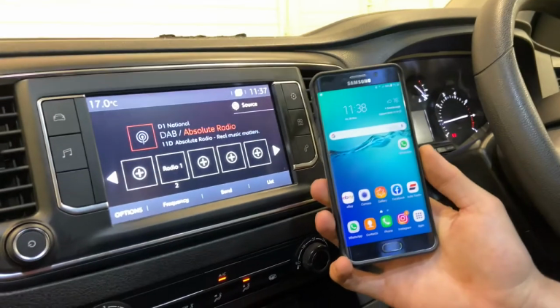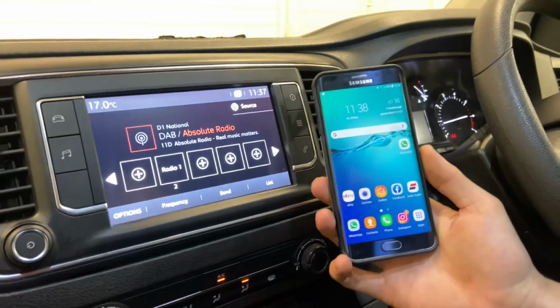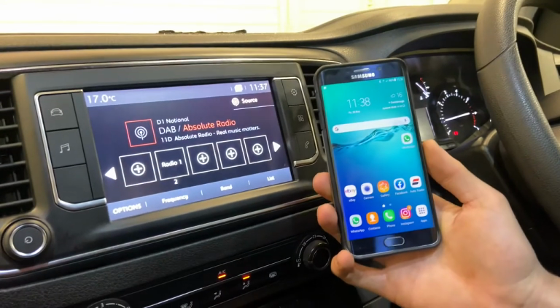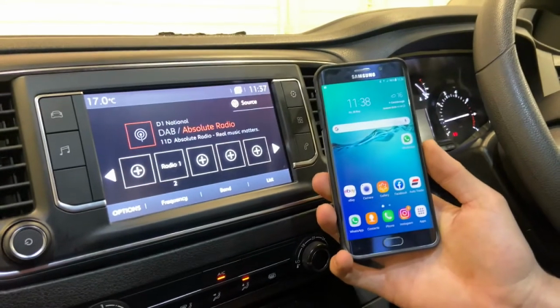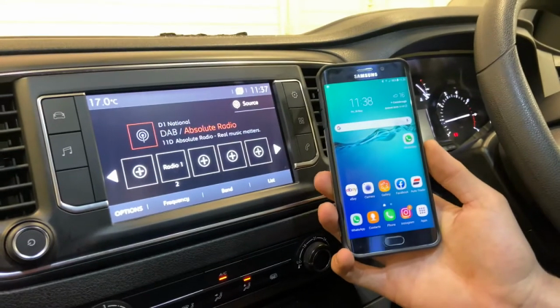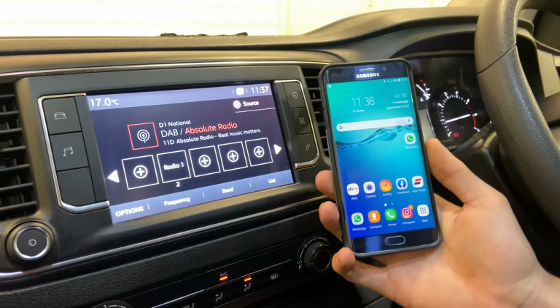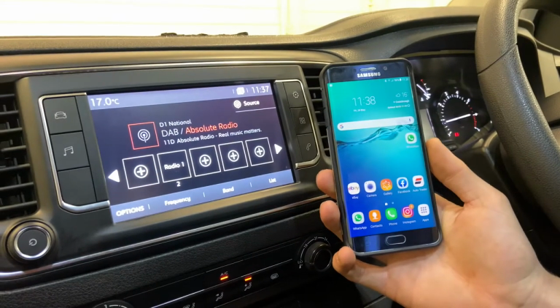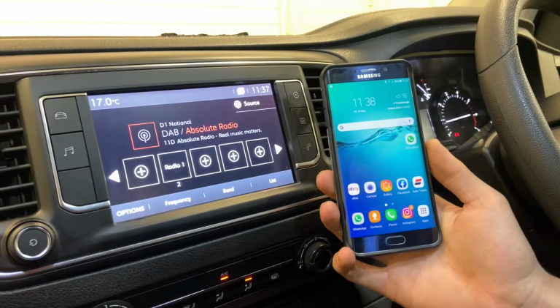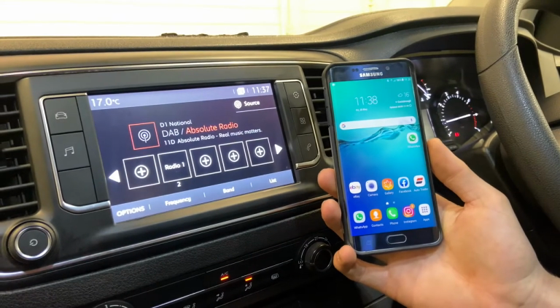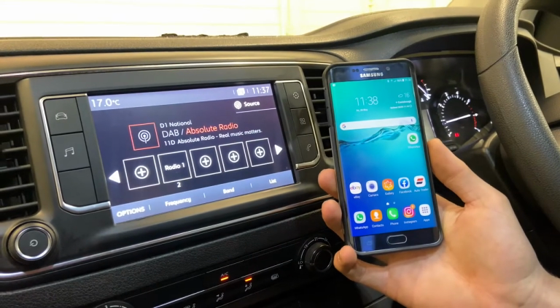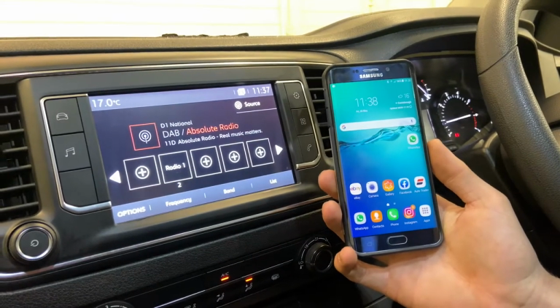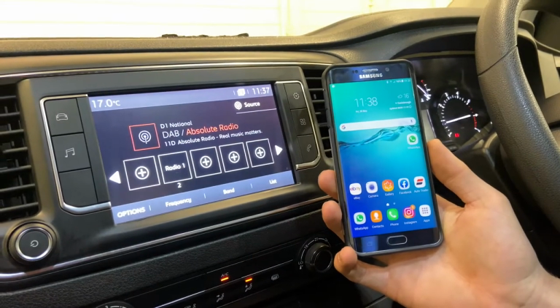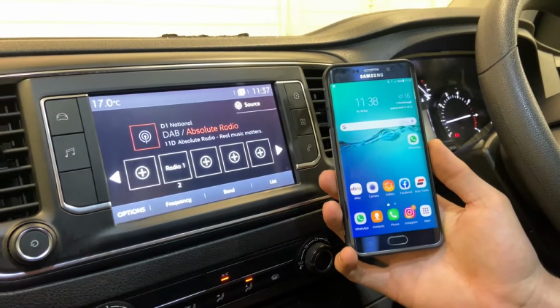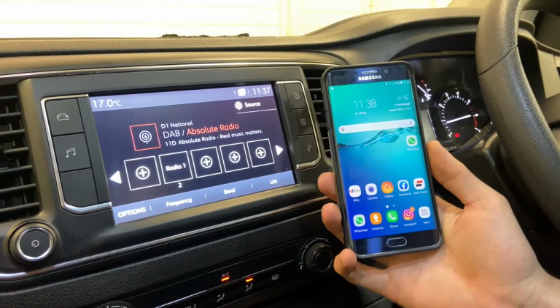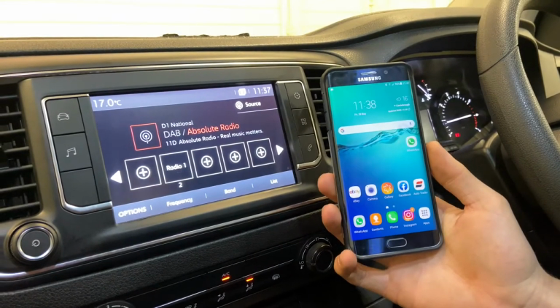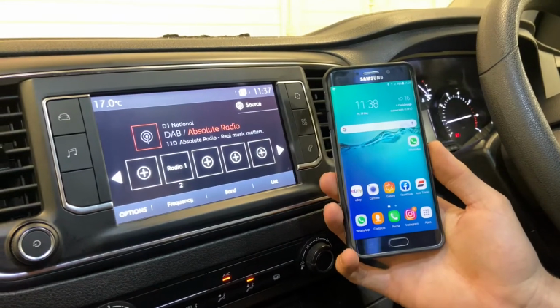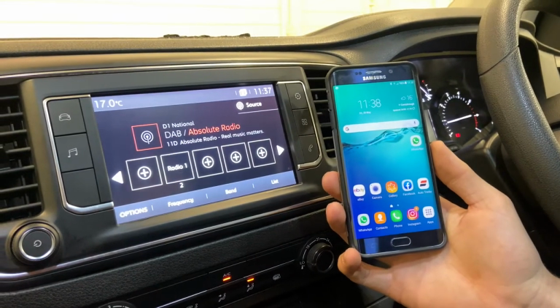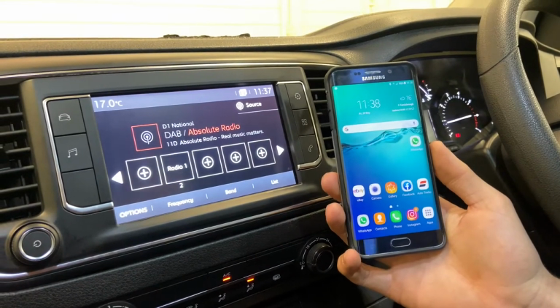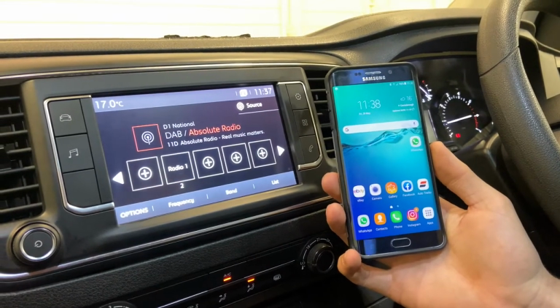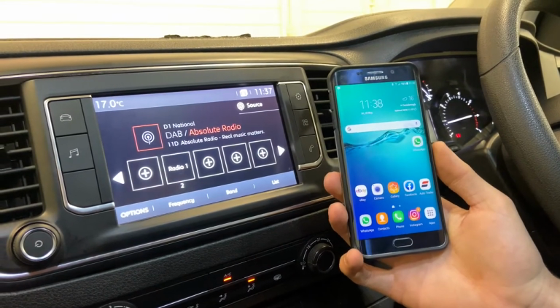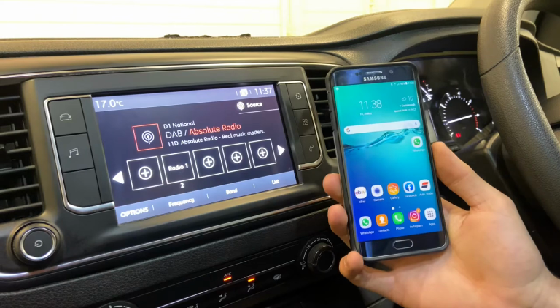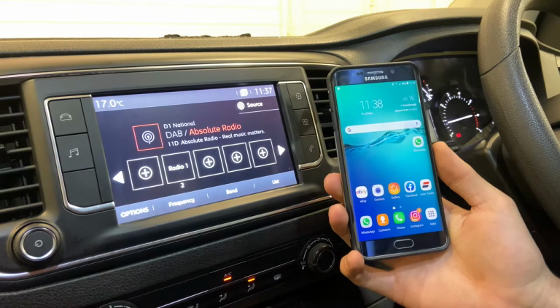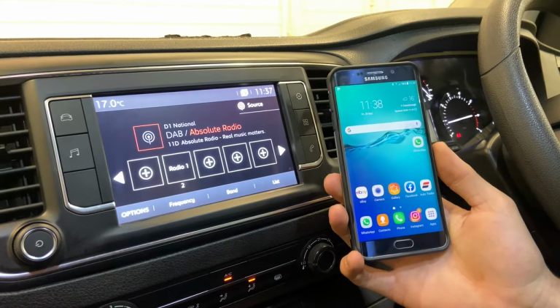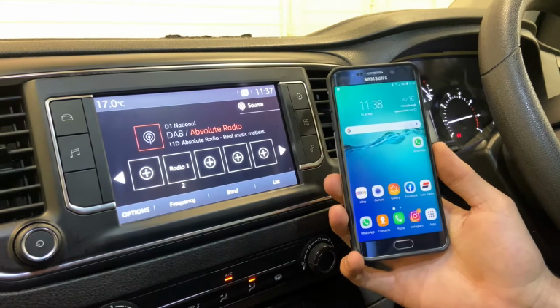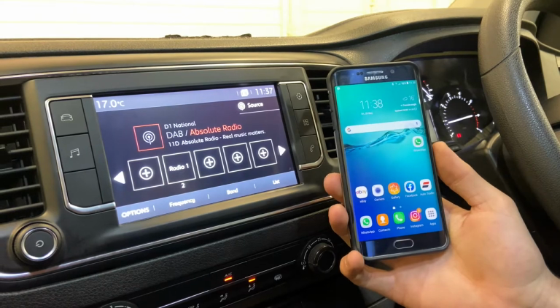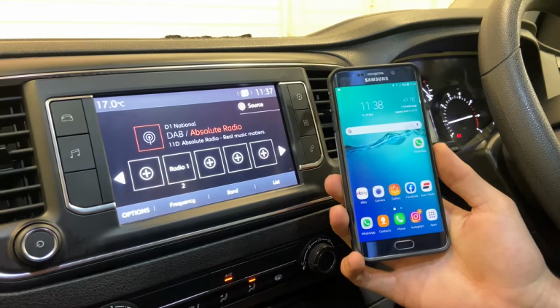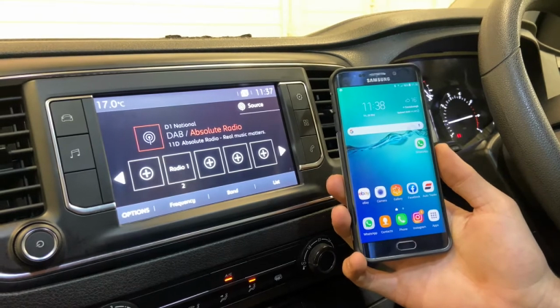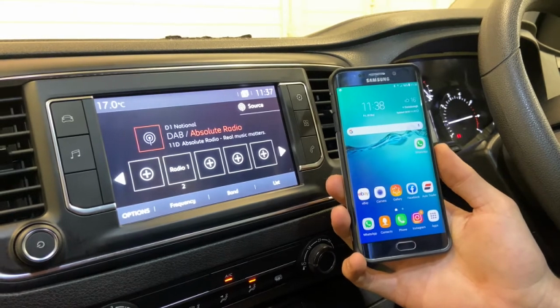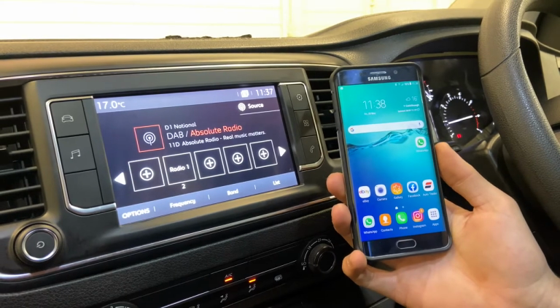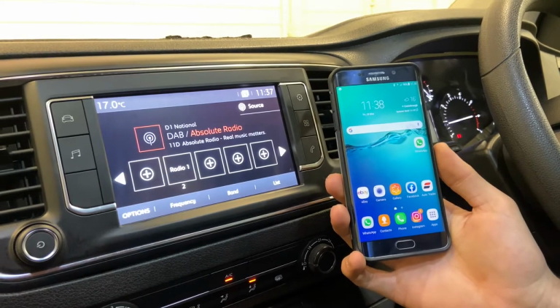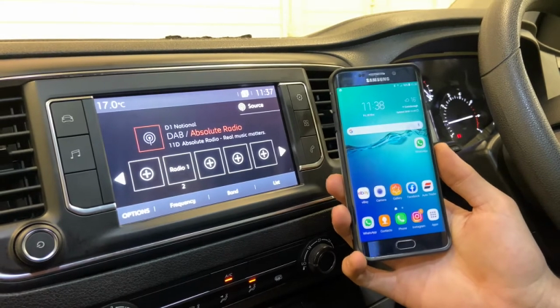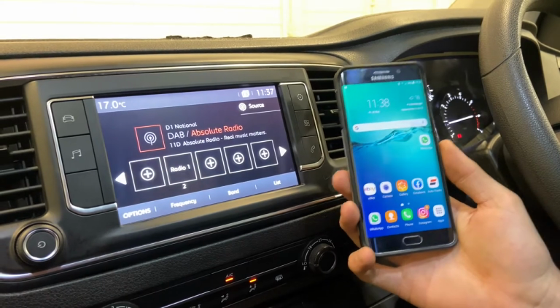Hello guys, welcome back to another video. I'm going to do a quick tutorial on how to connect your mobile phone to your Citroën Dispatch.